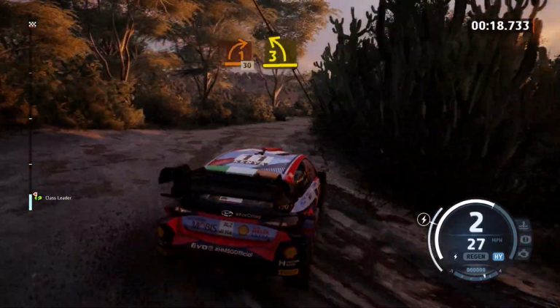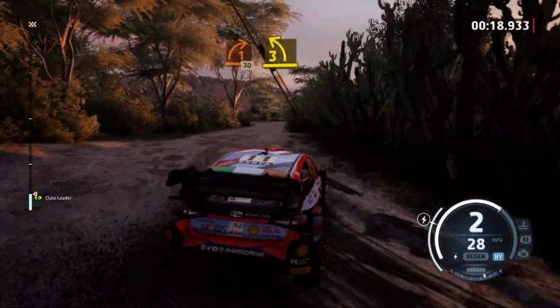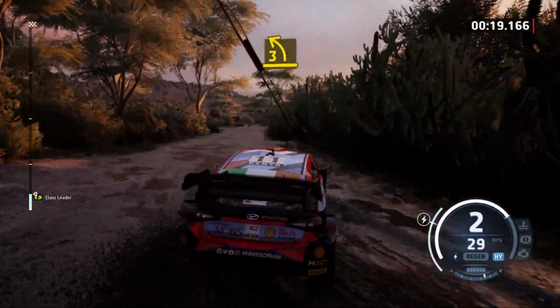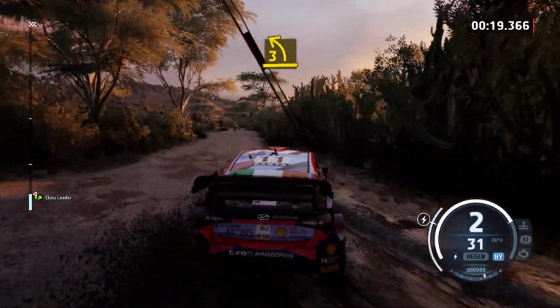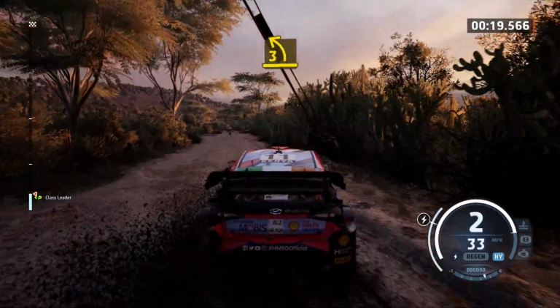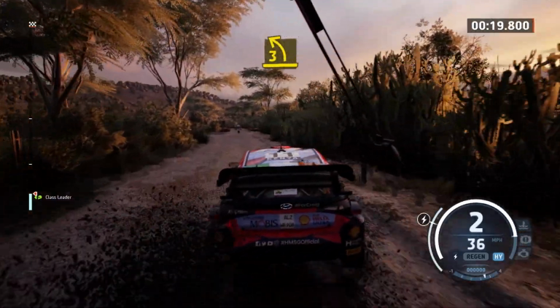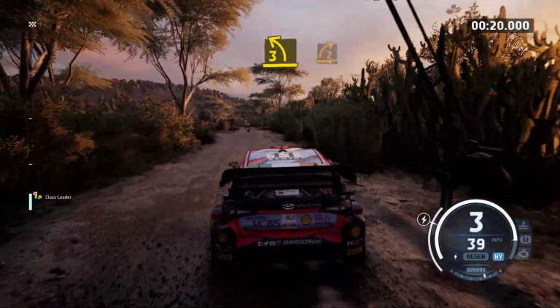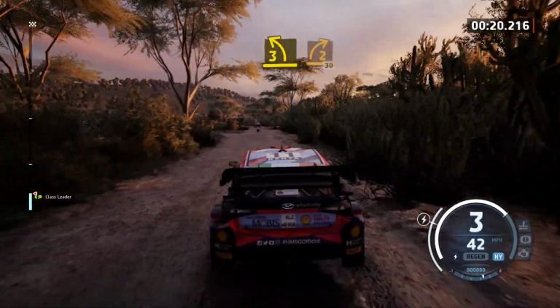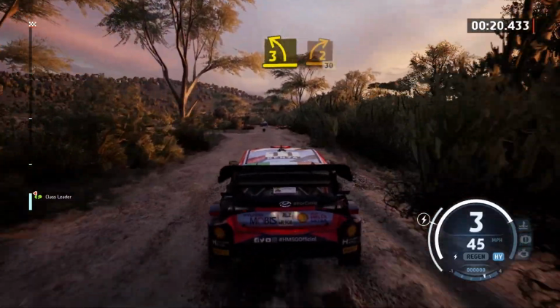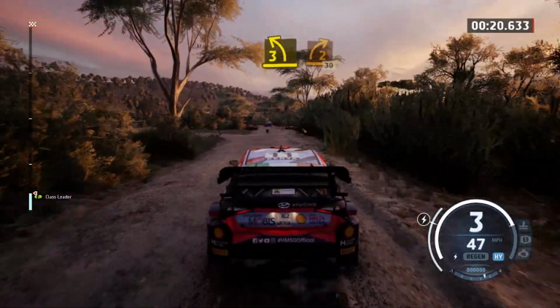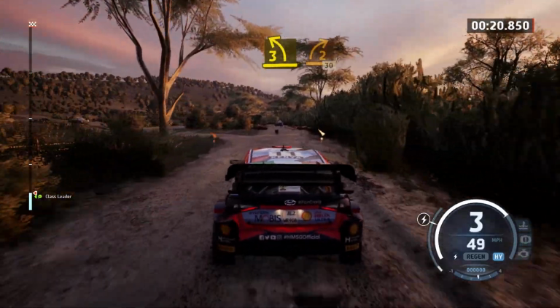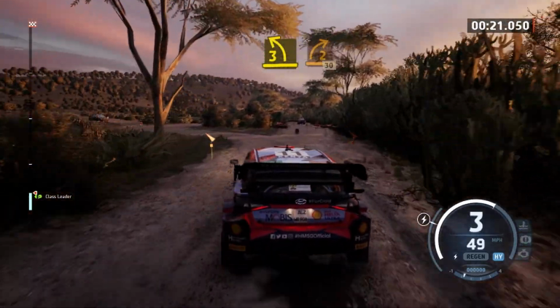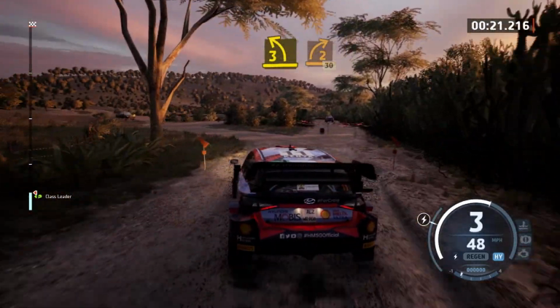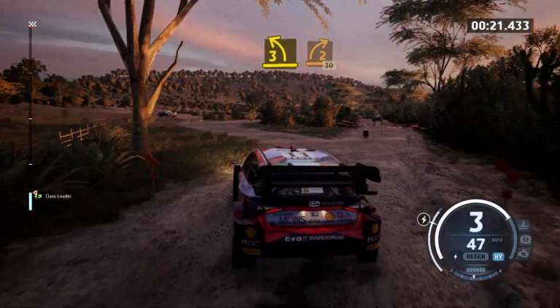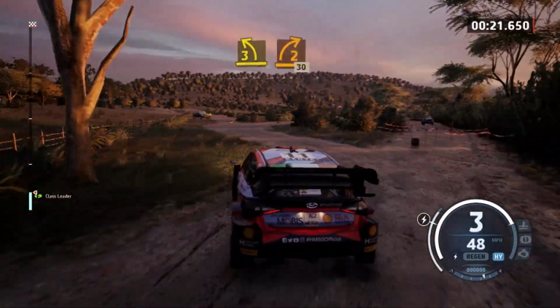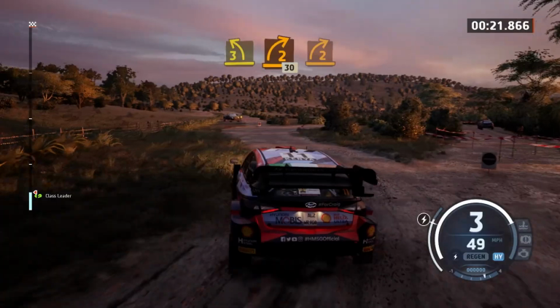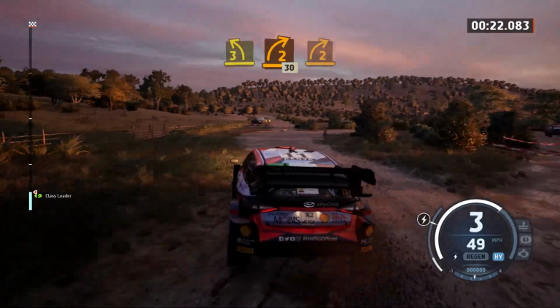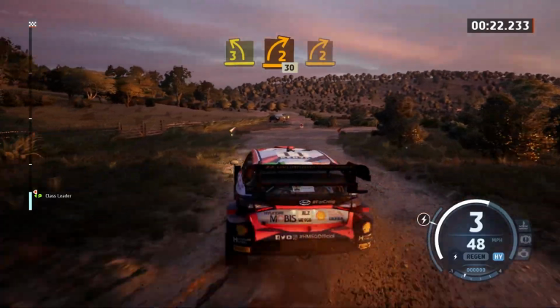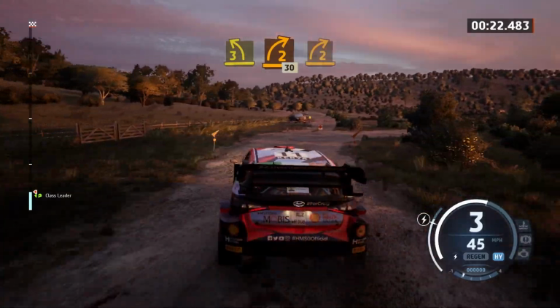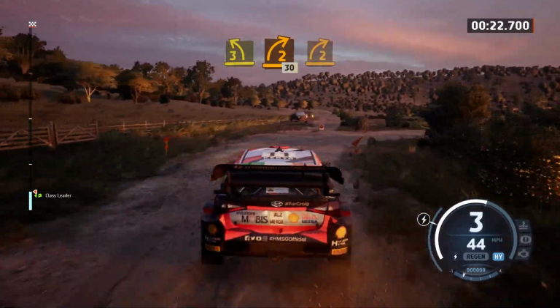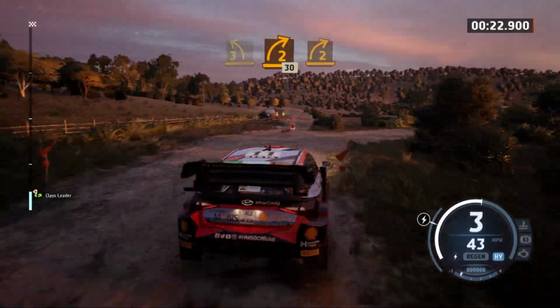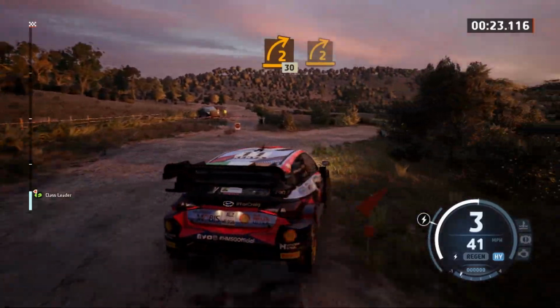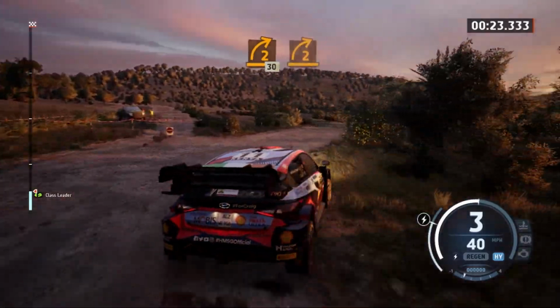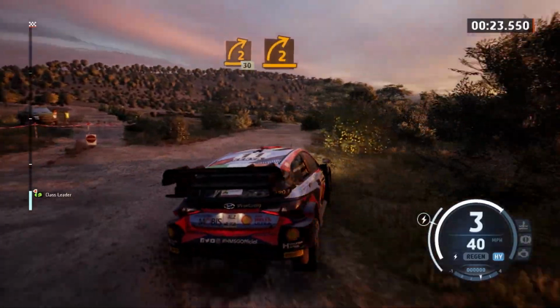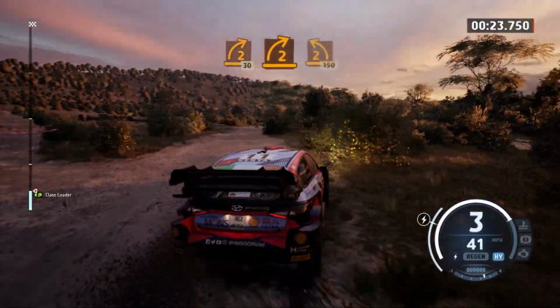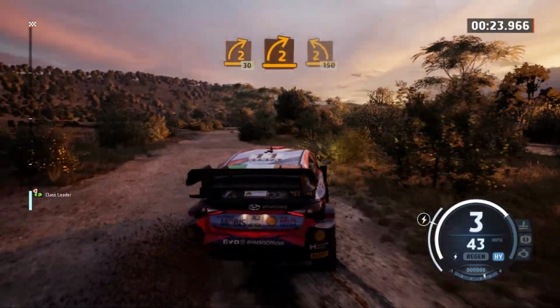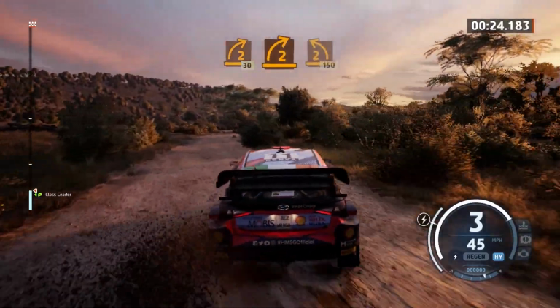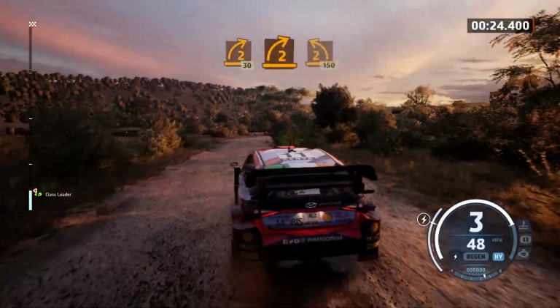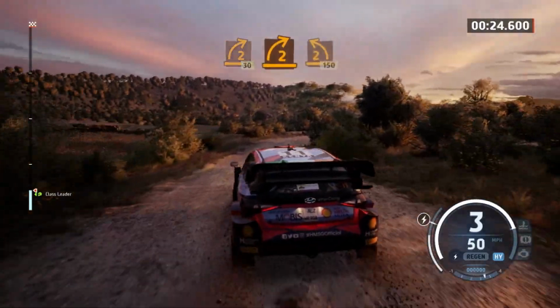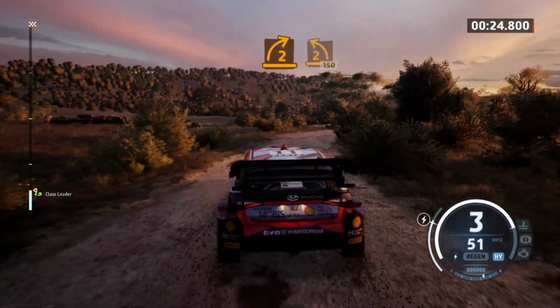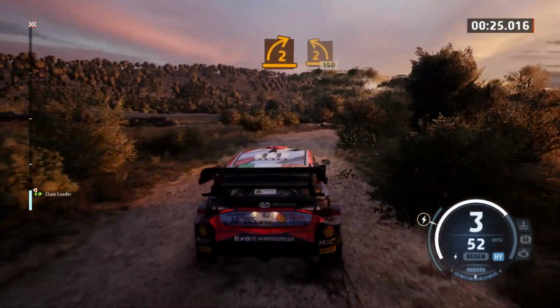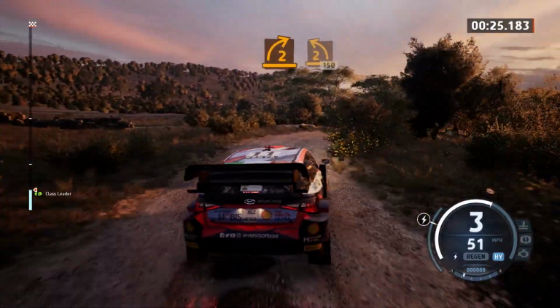3 left sharp, into 2 right short, 30. 2 right short to 2 left sharp, 150.